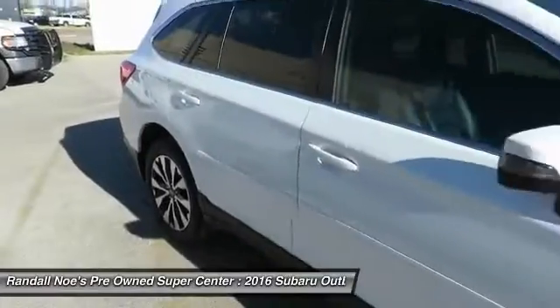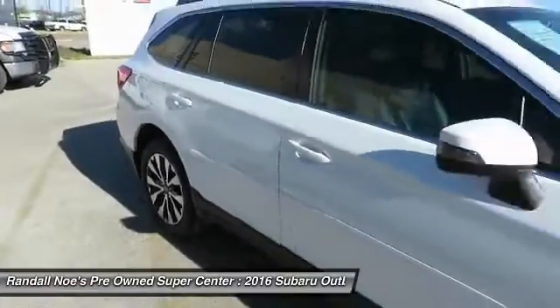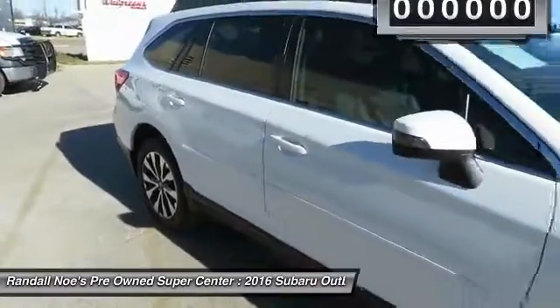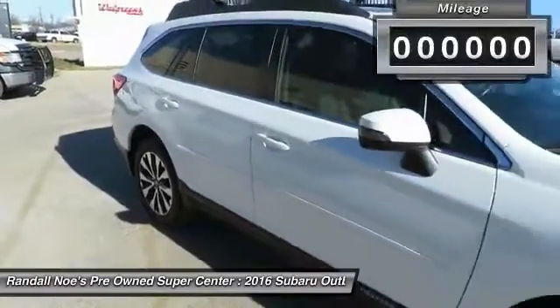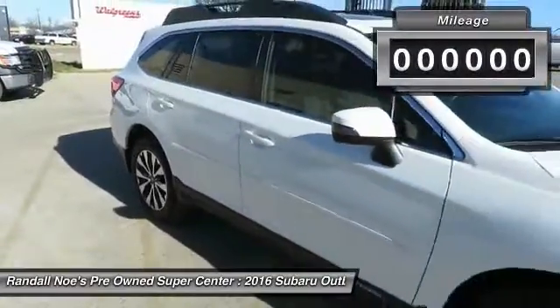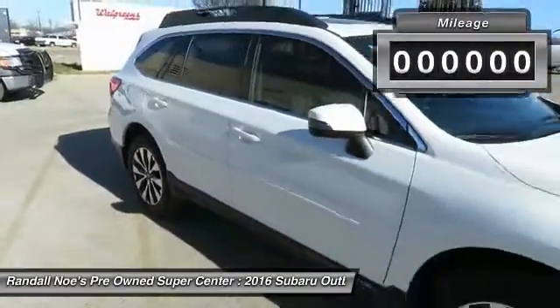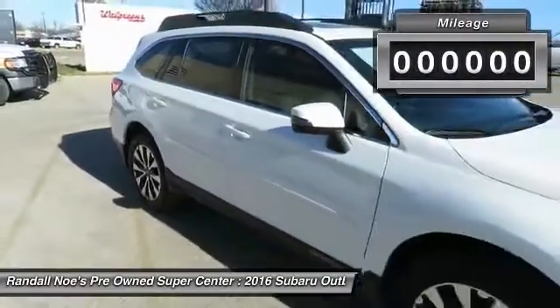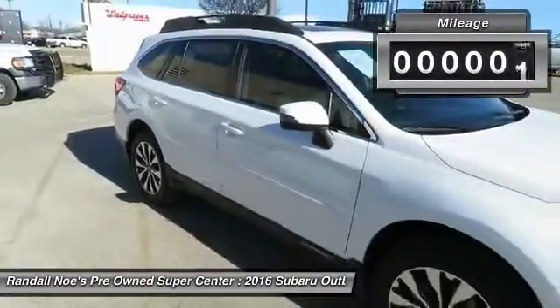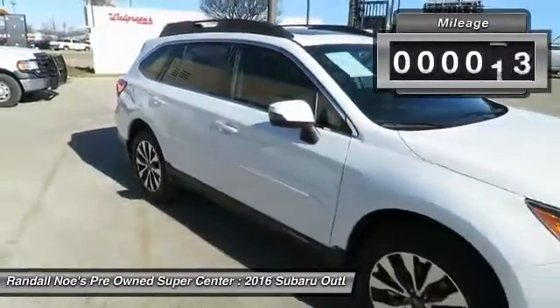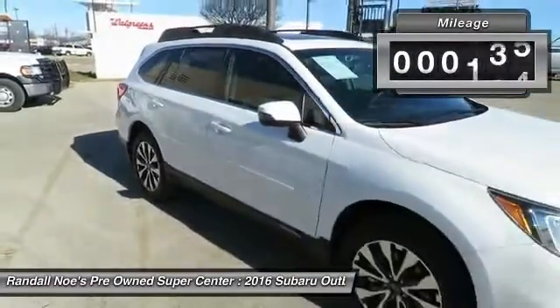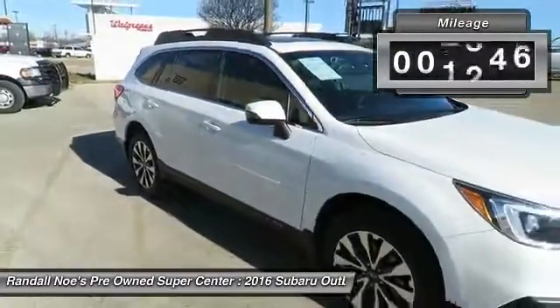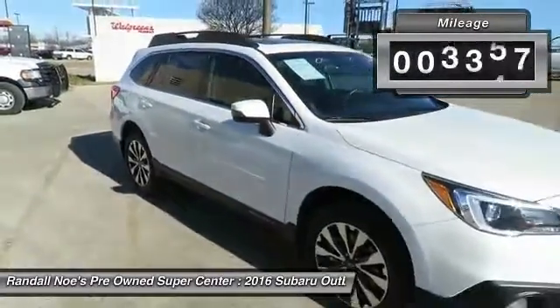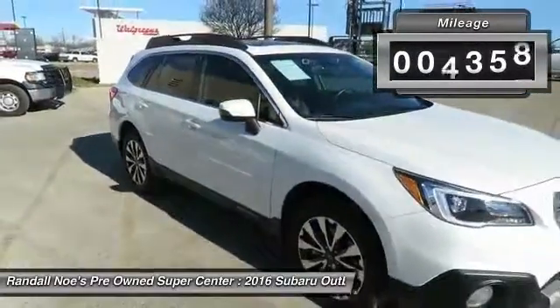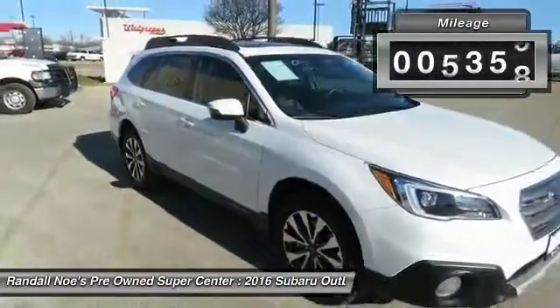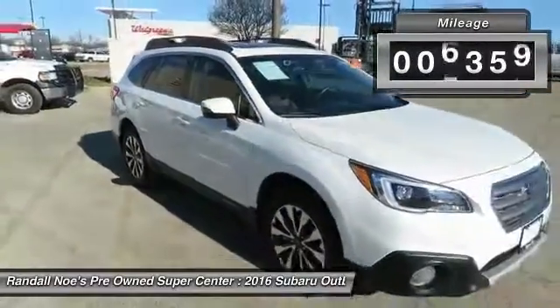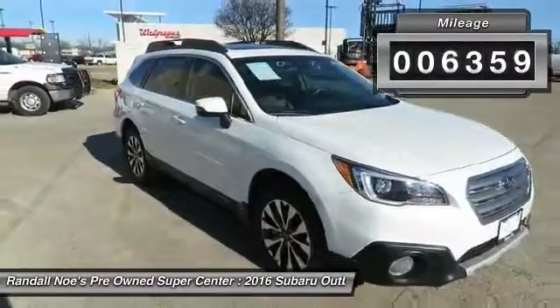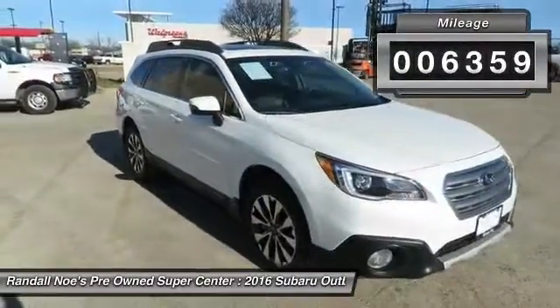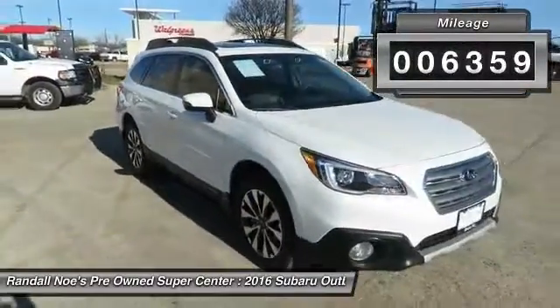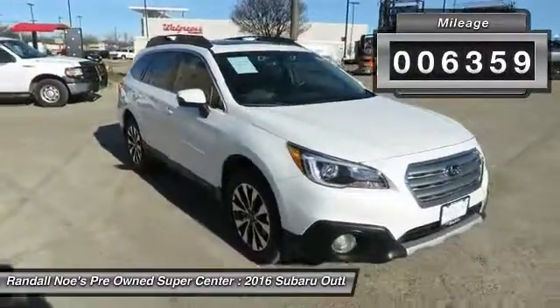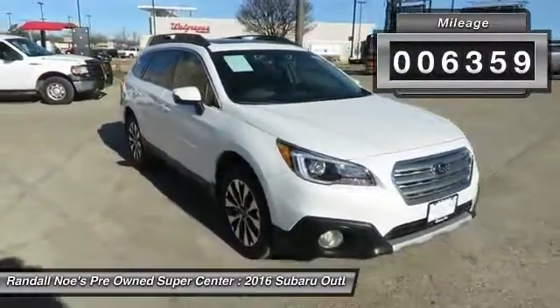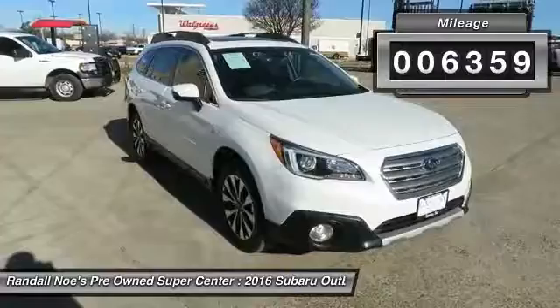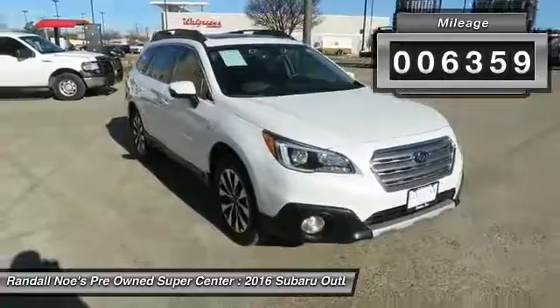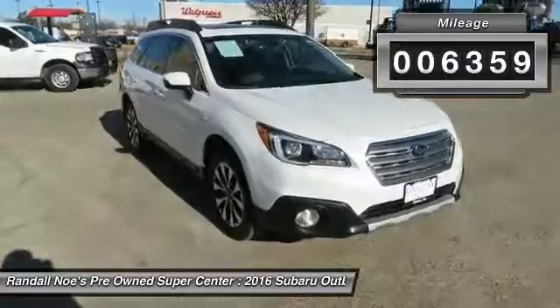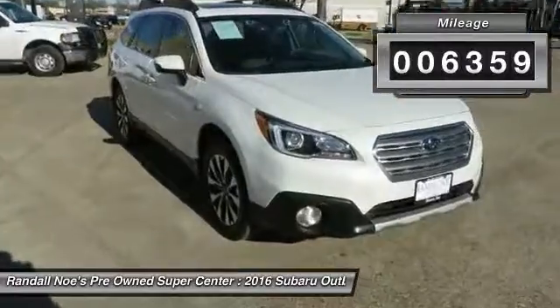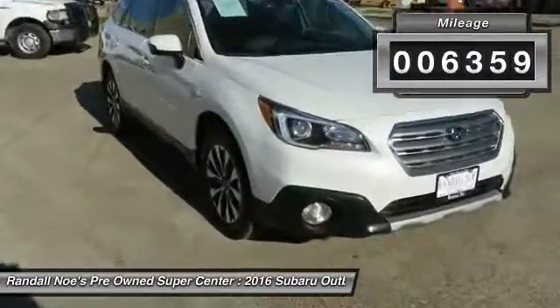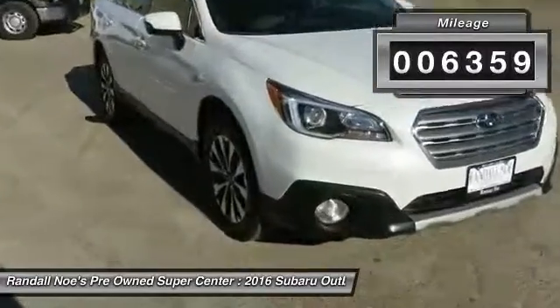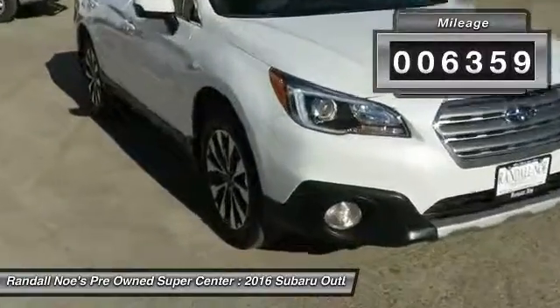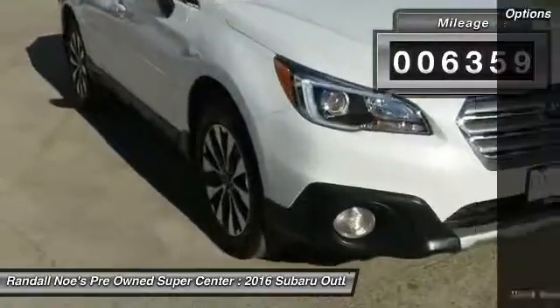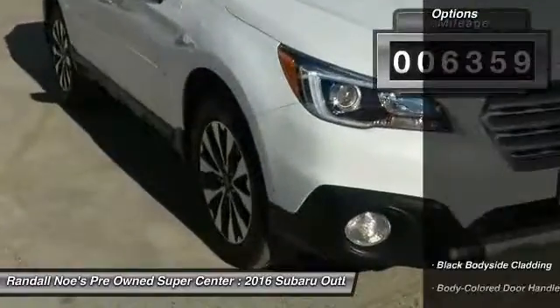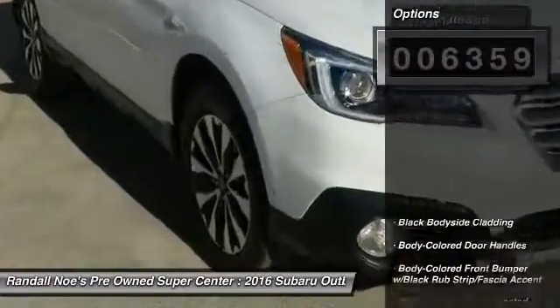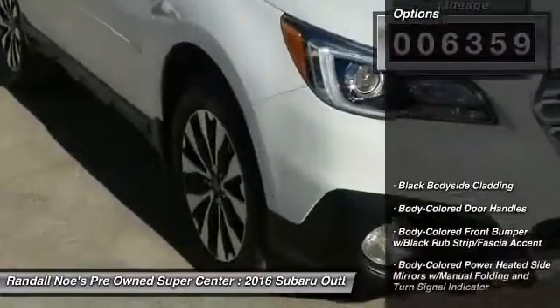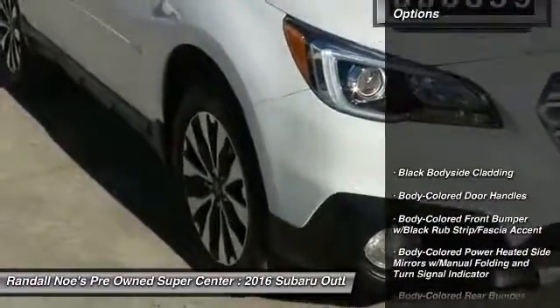This vehicle has less than 7,000 miles. Here are some of this vehicle's great options: back-up camera,